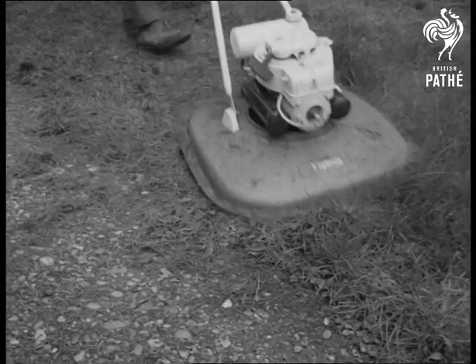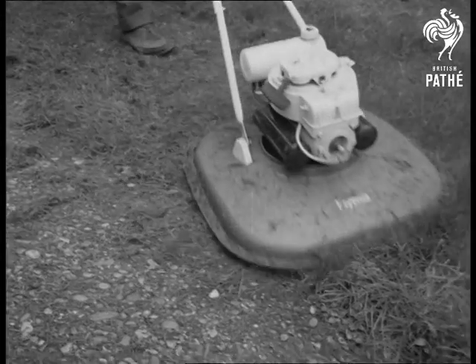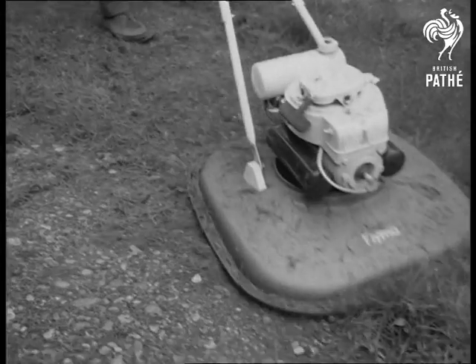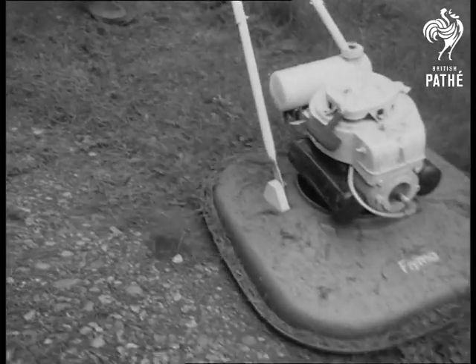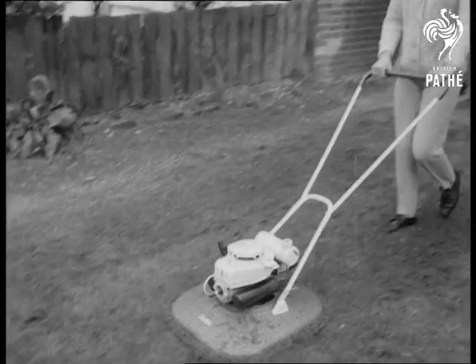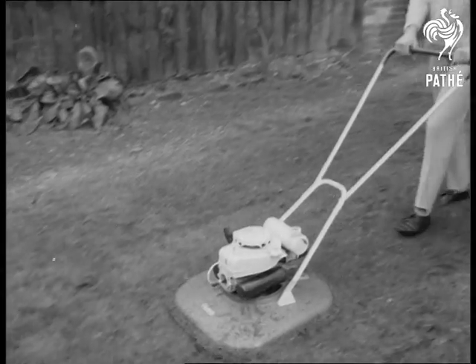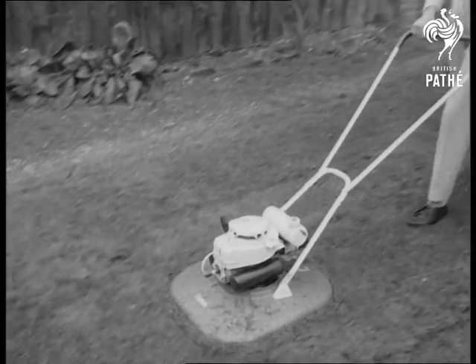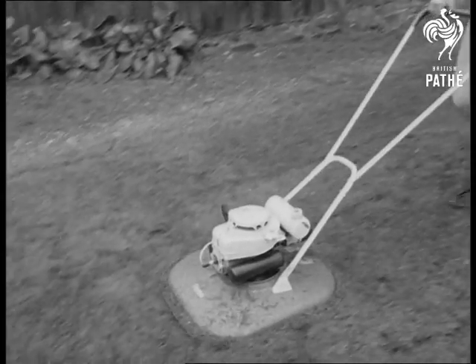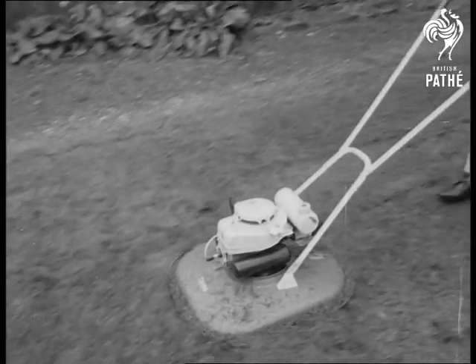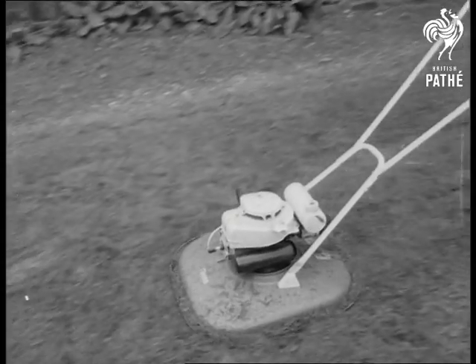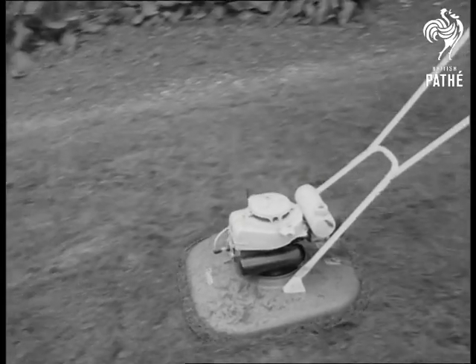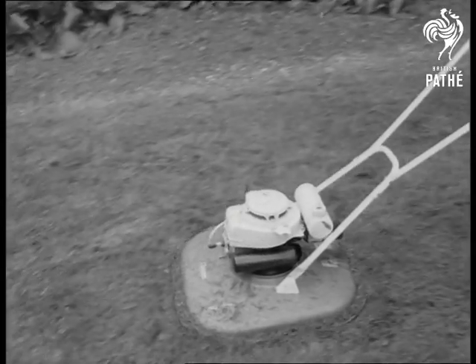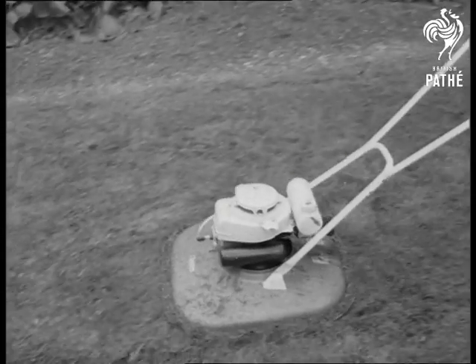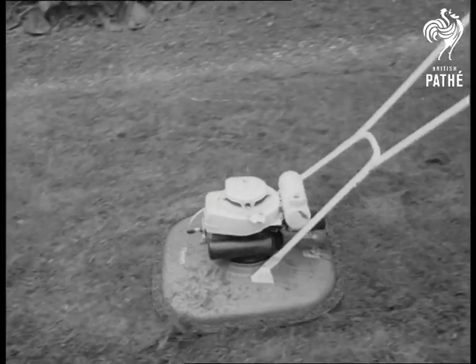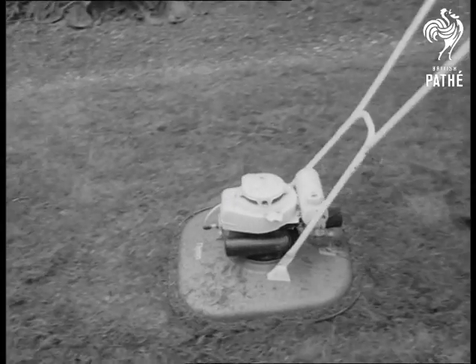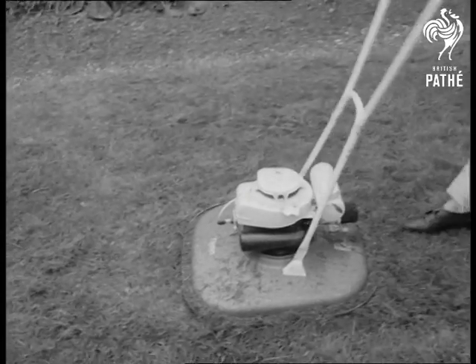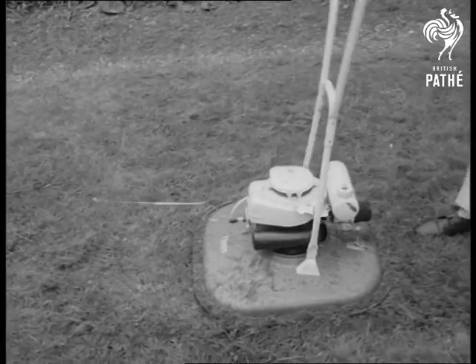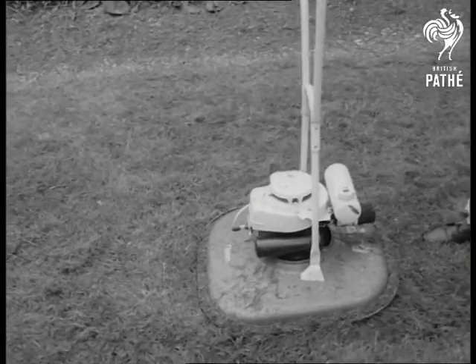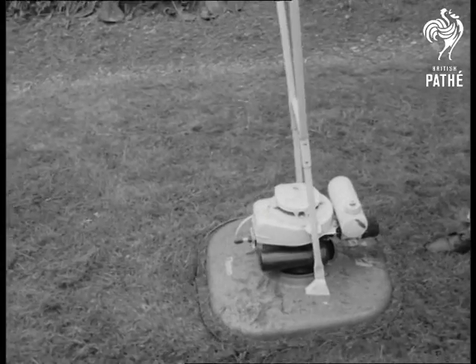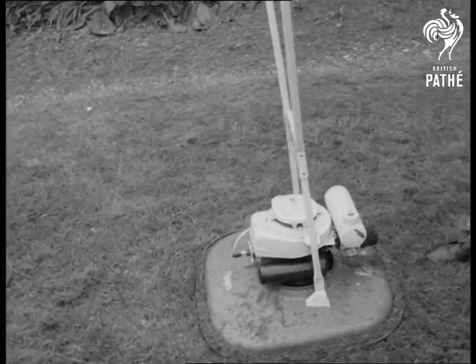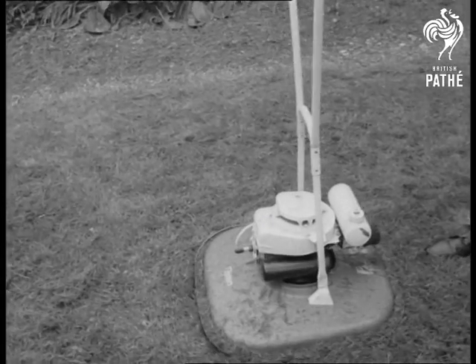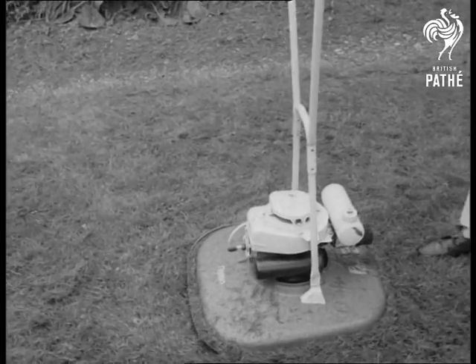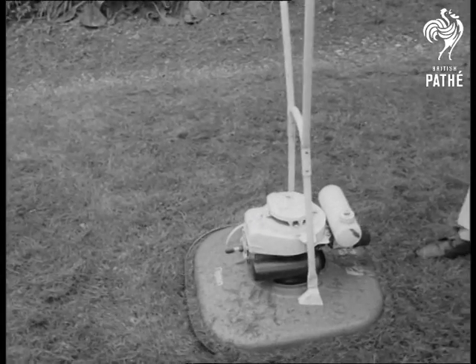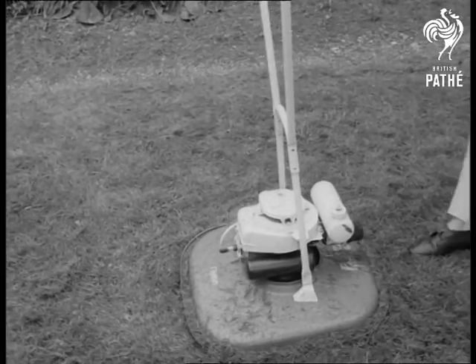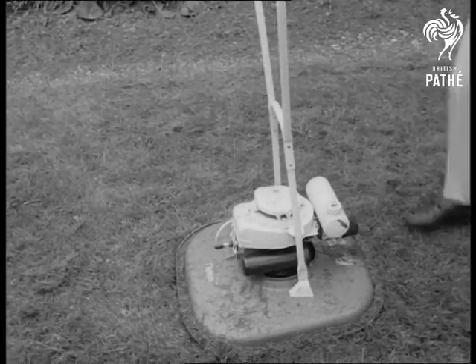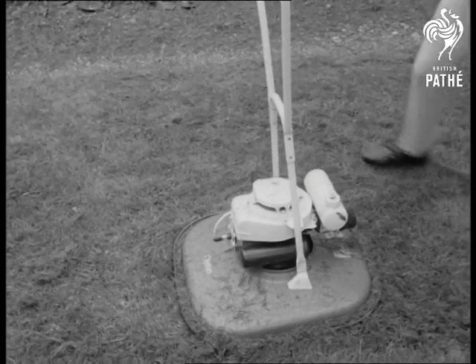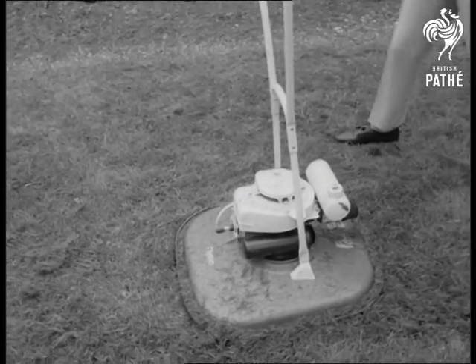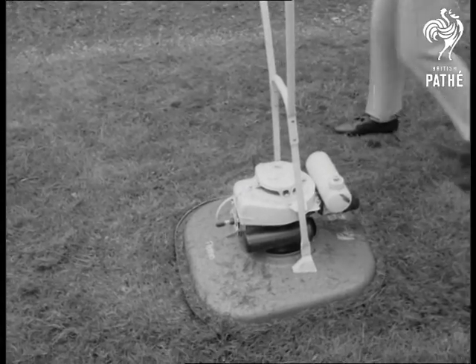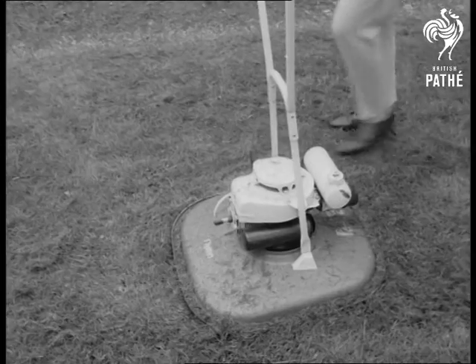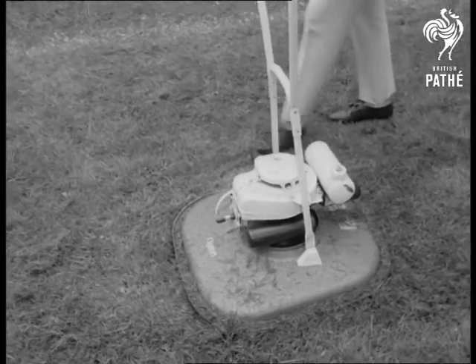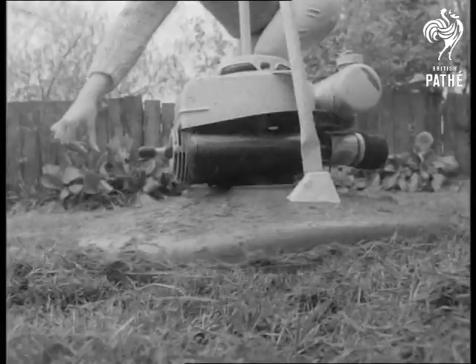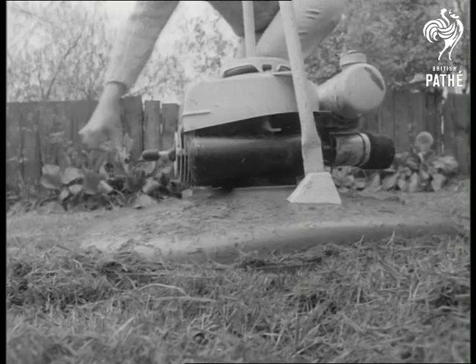Millions have longed for a breakthrough in lawn mowing. Maybe this is it — the worm's eye view.